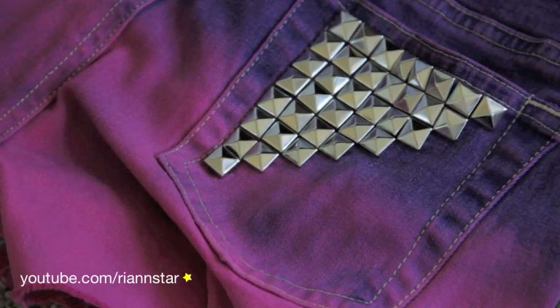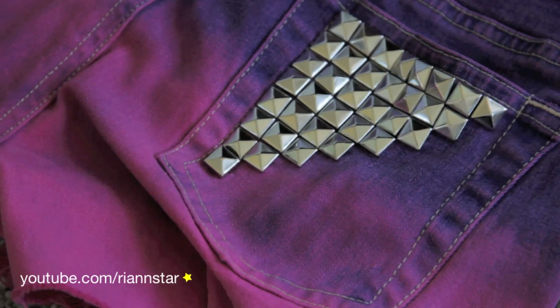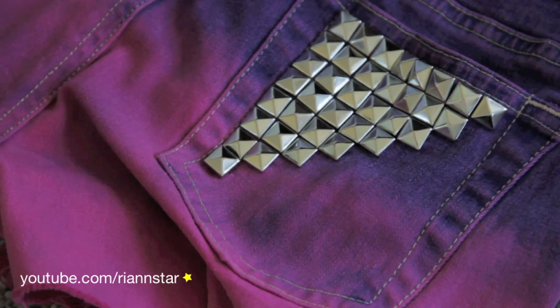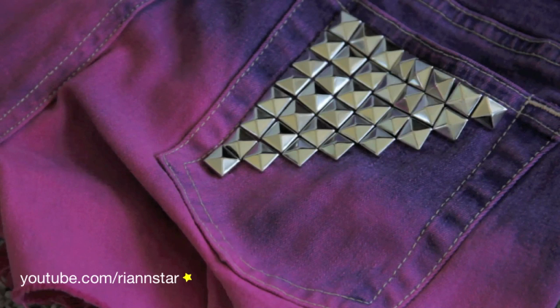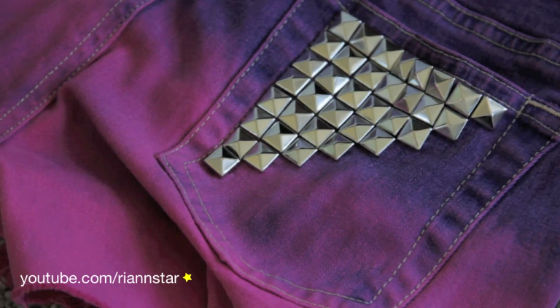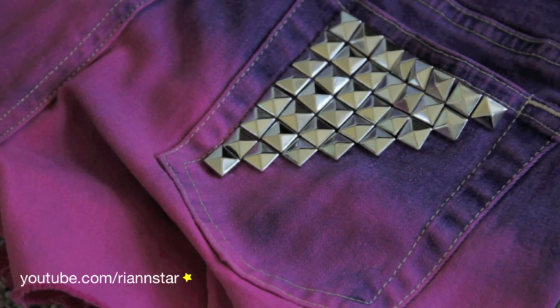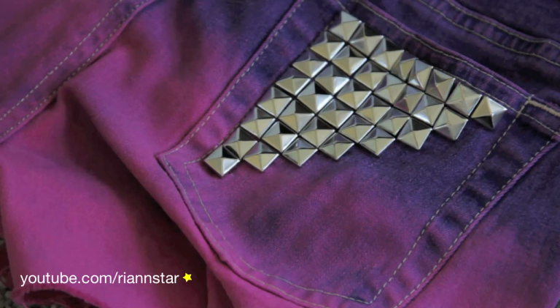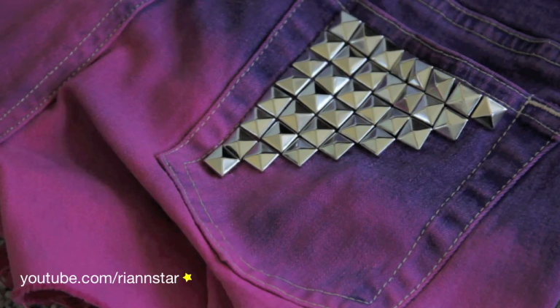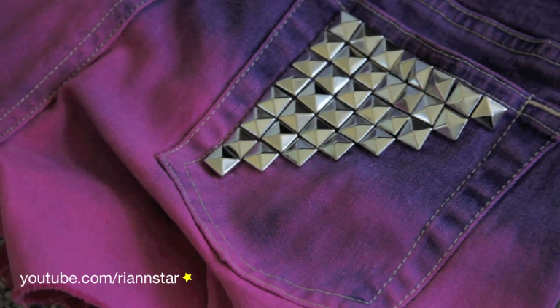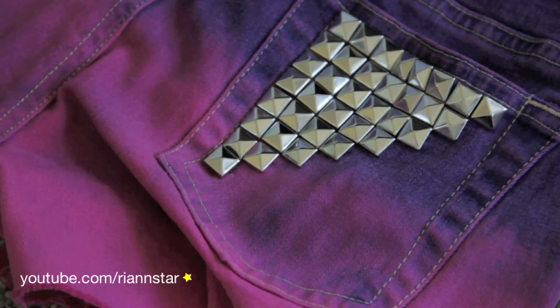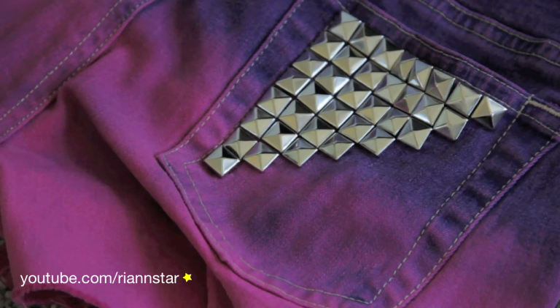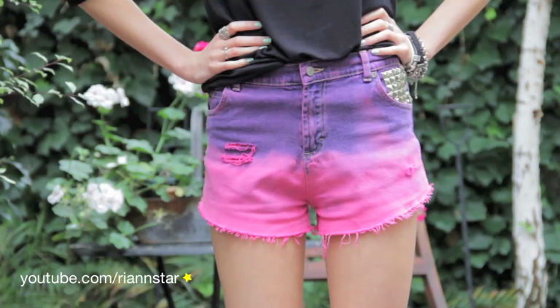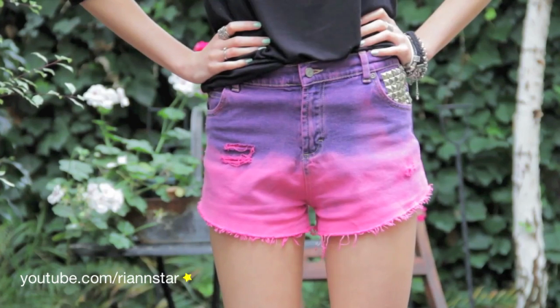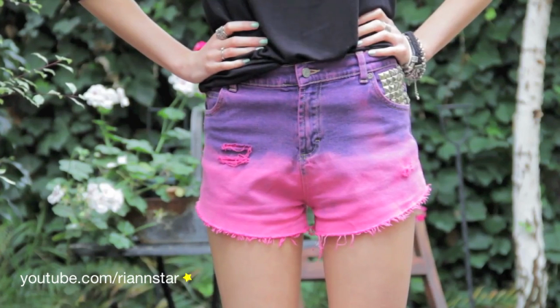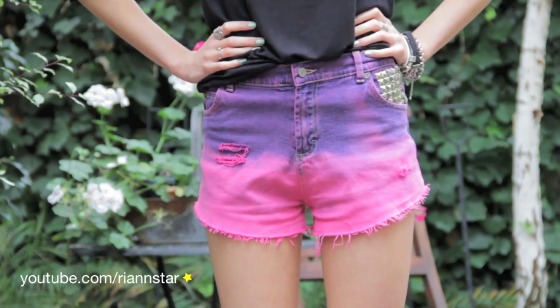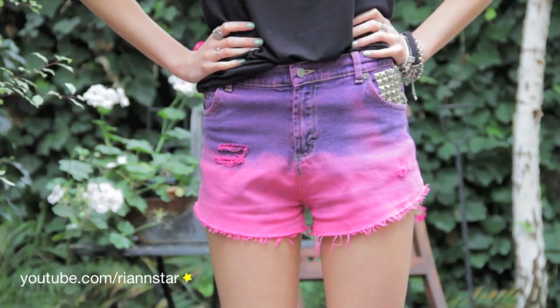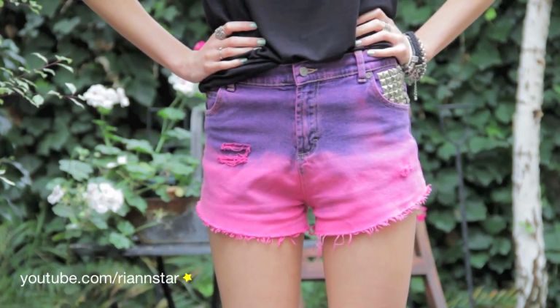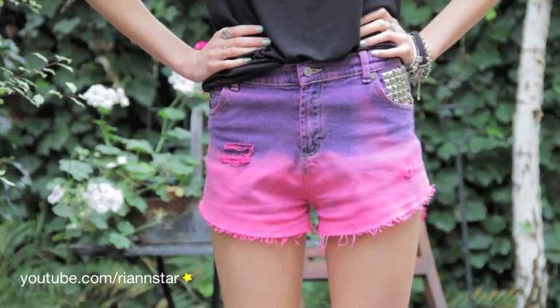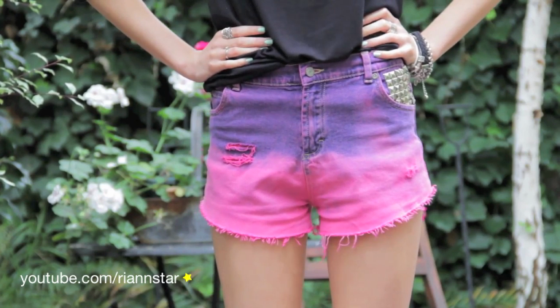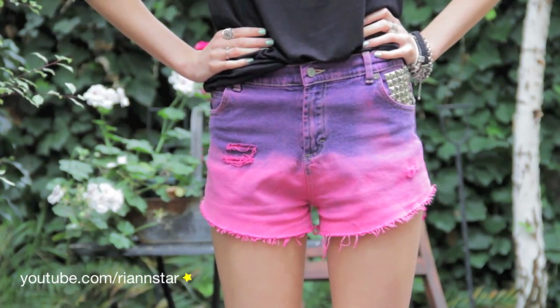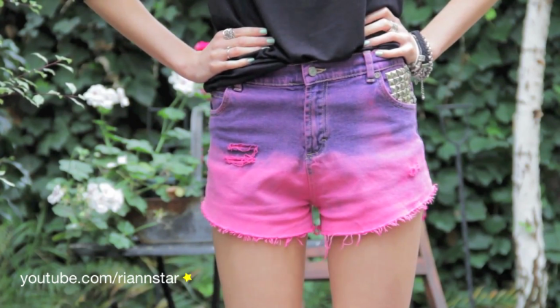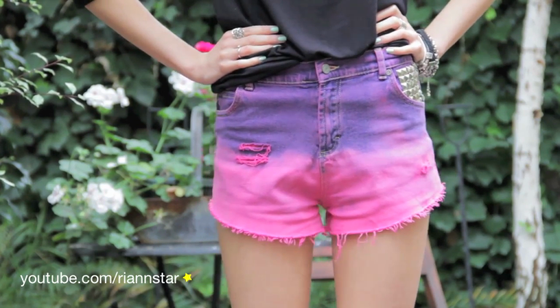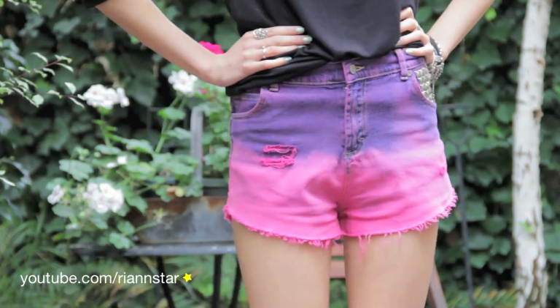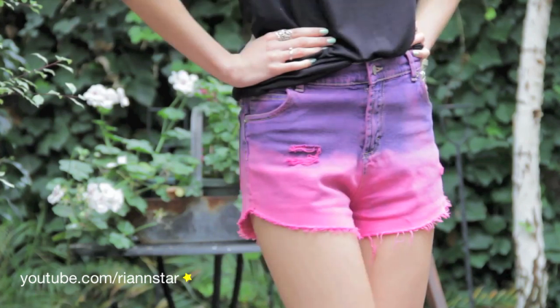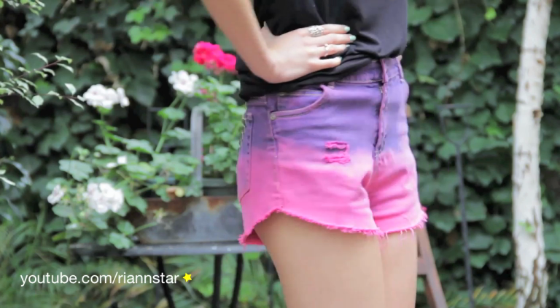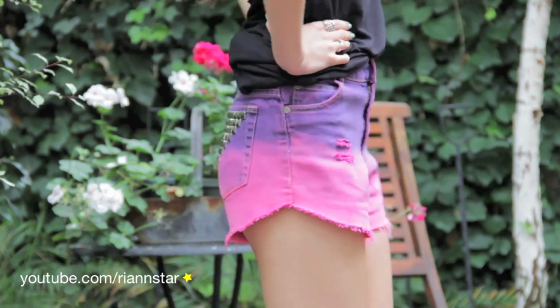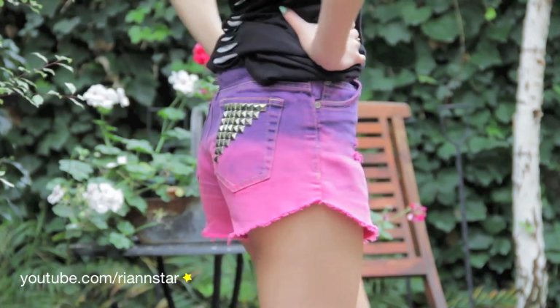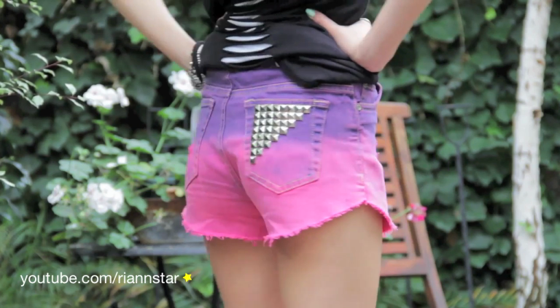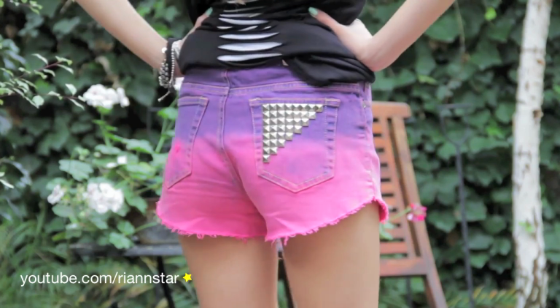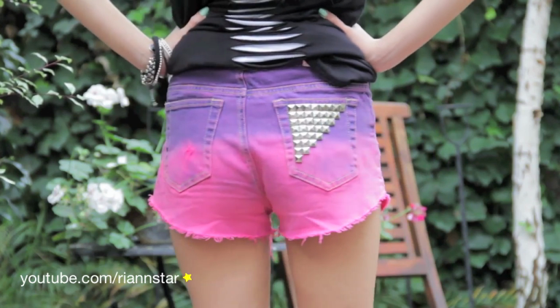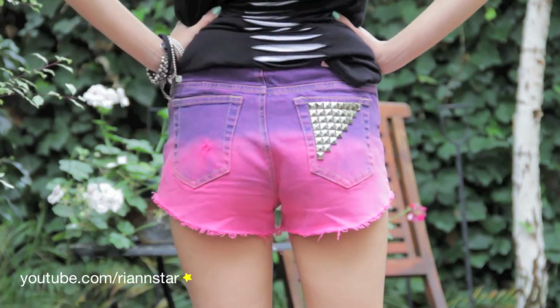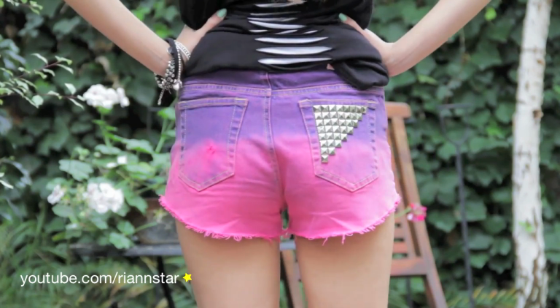And this is the finished product. I hope you guys enjoyed this tutorial and try it out this summer. Talk to you next time. Bye, guys.